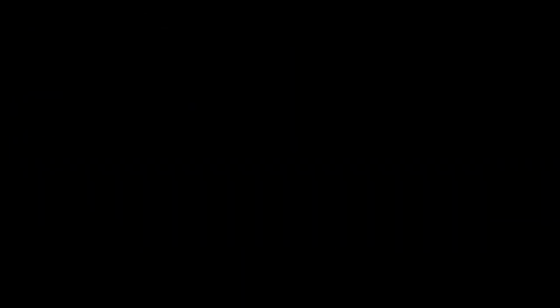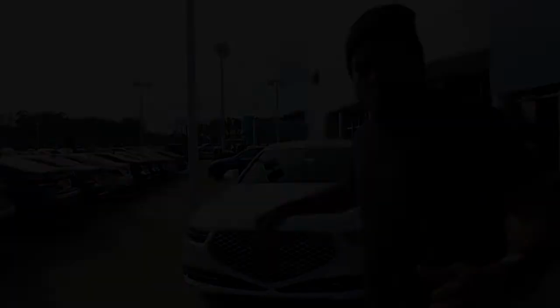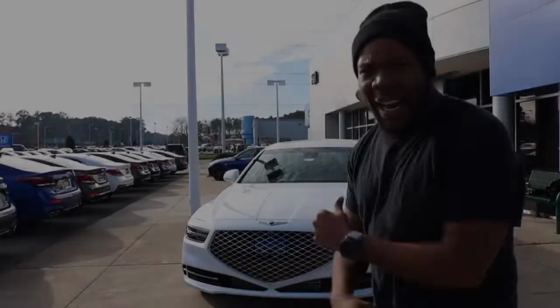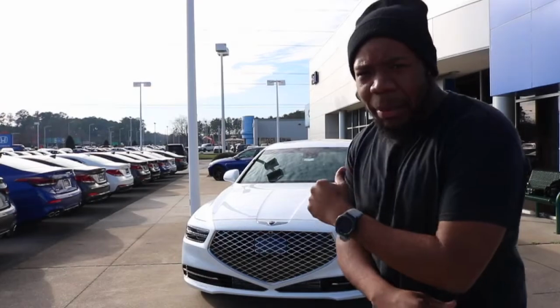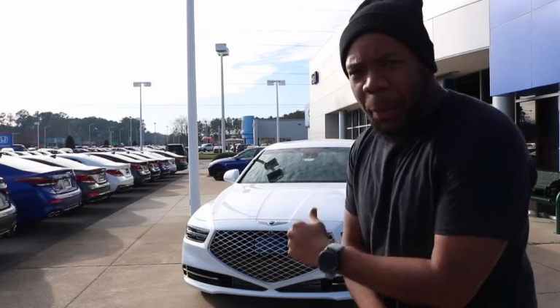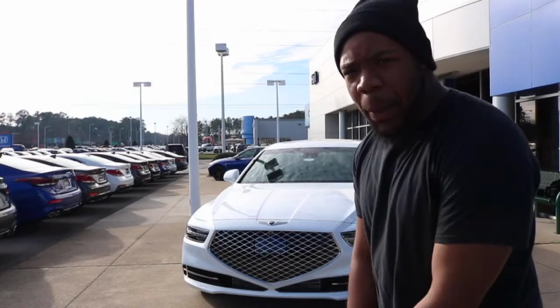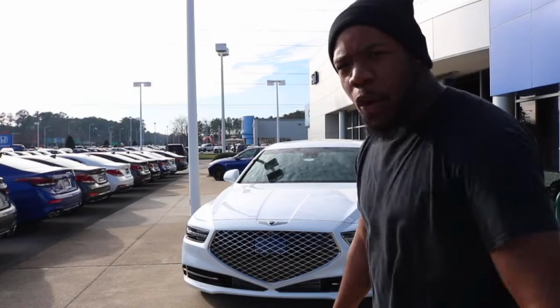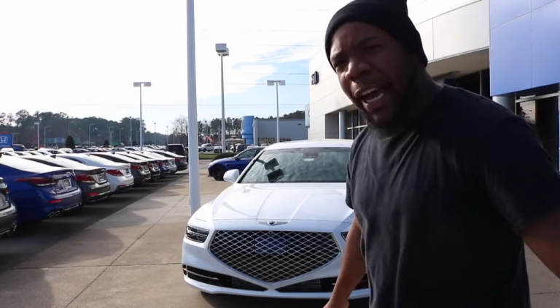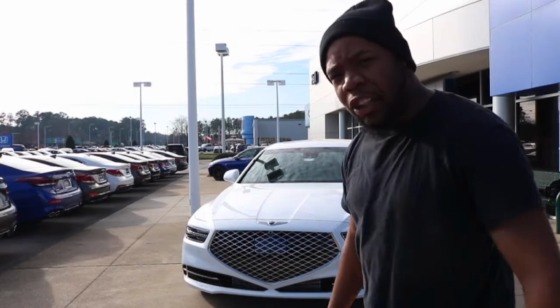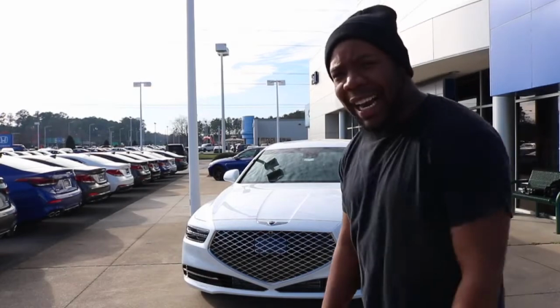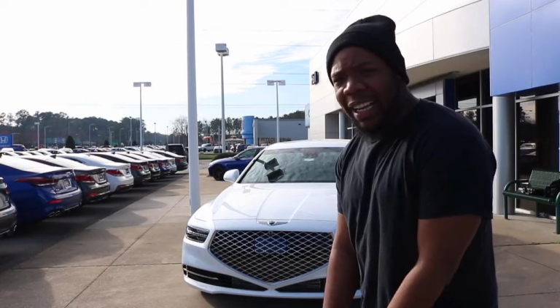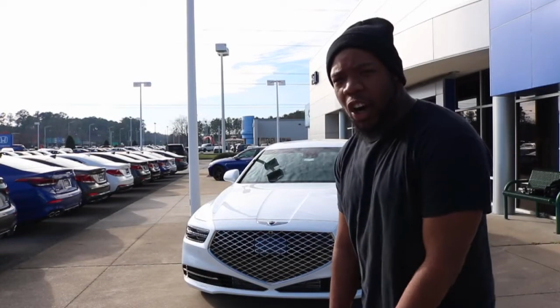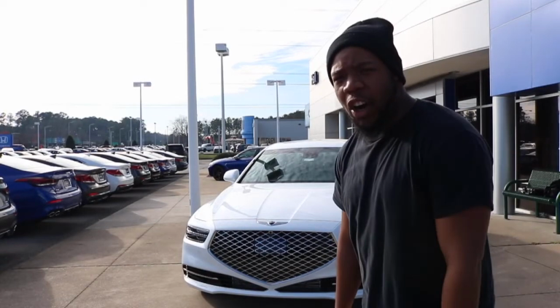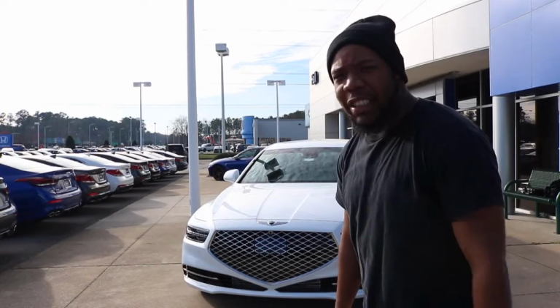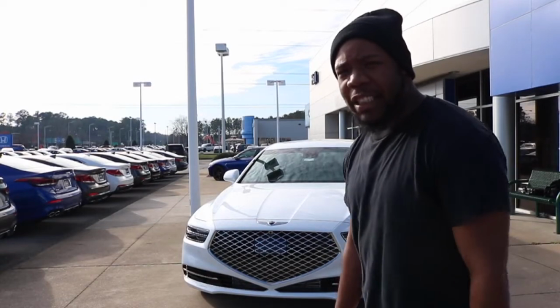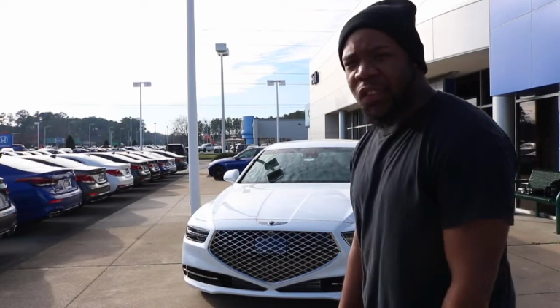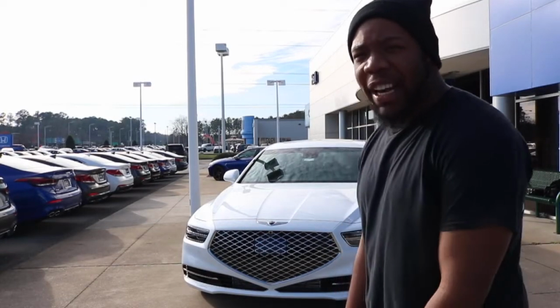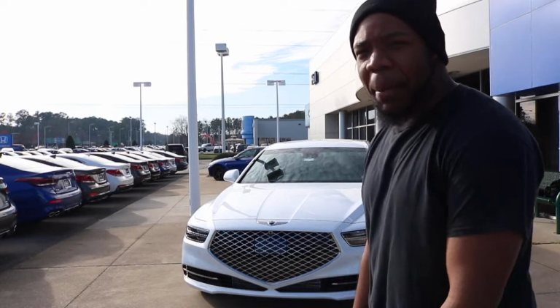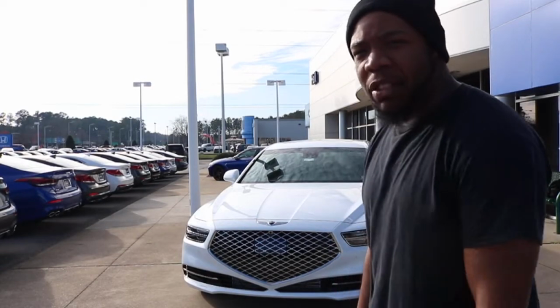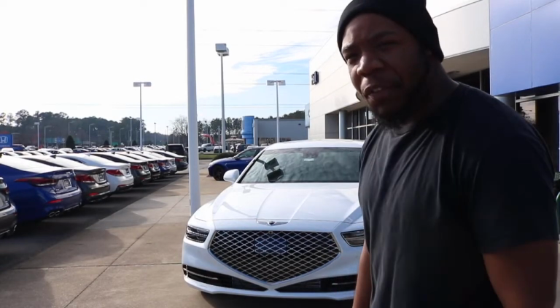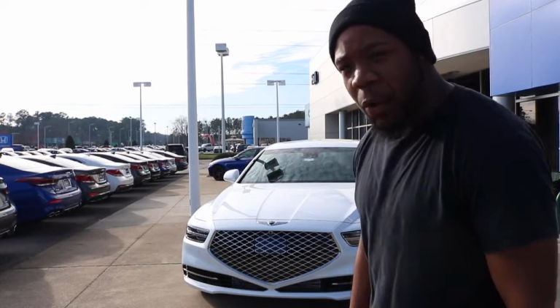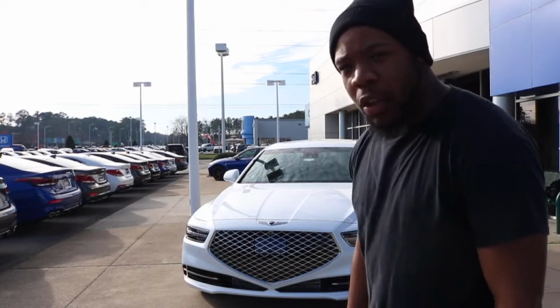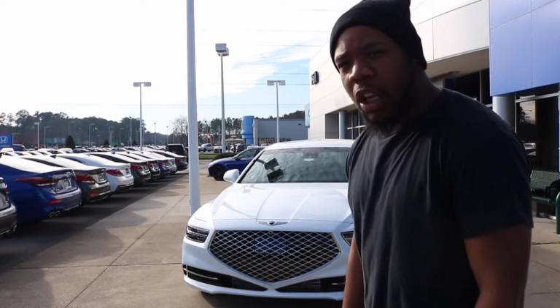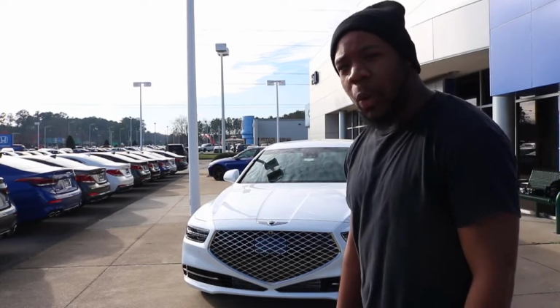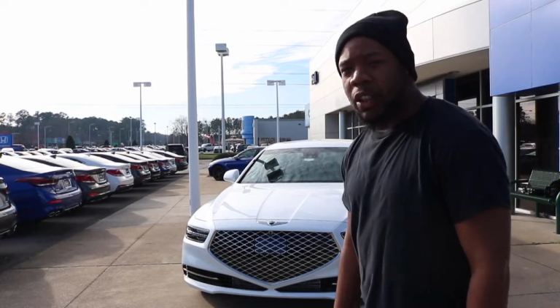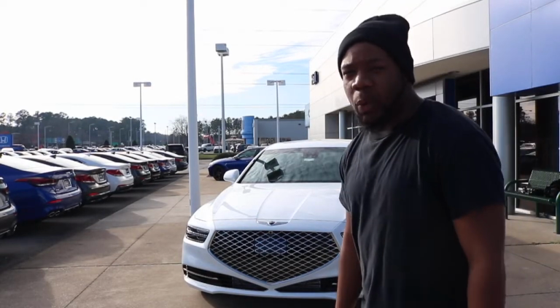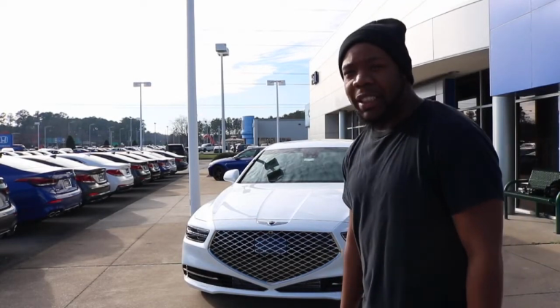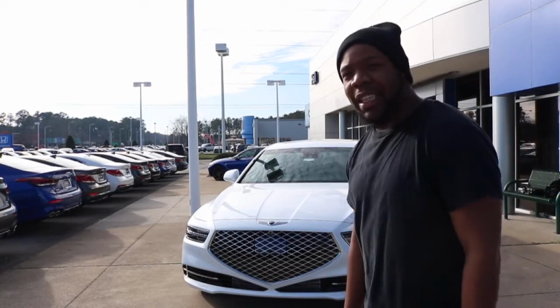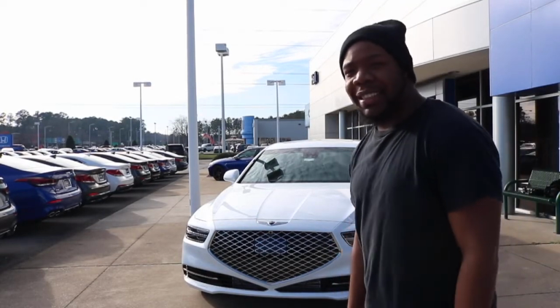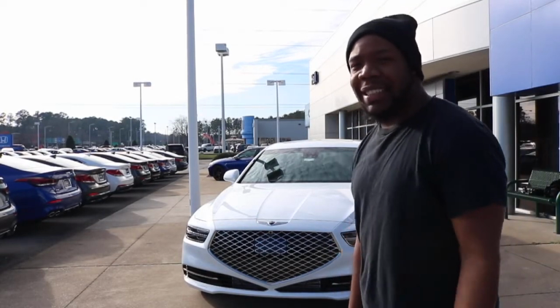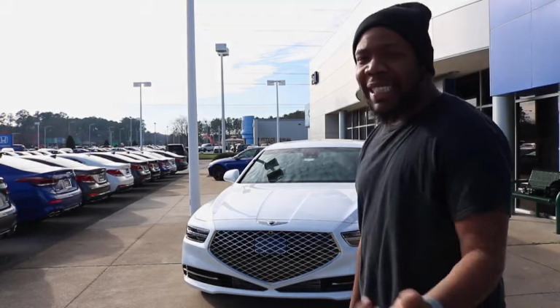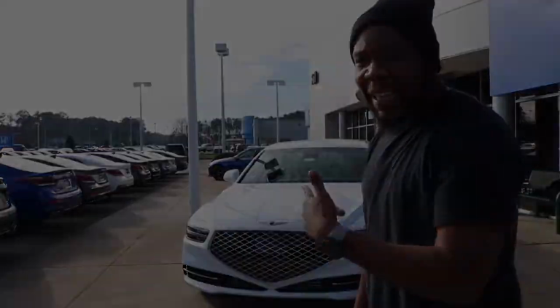What up good people? Huge shout out to Hall of Genesis for allowing me to review the 2020 Genesis G90.